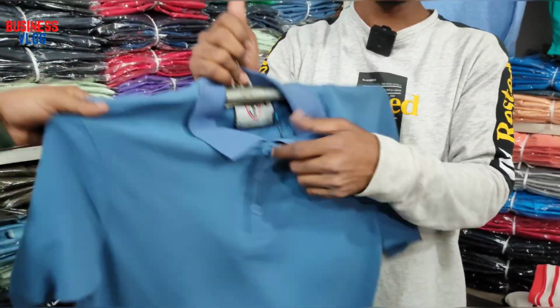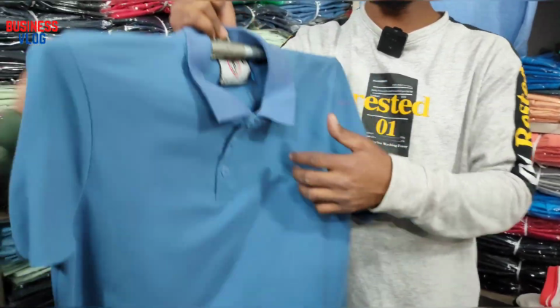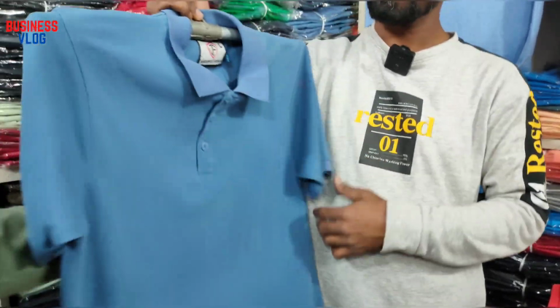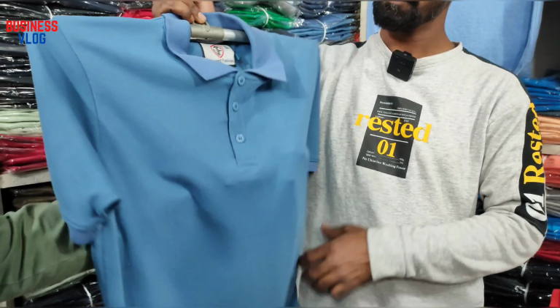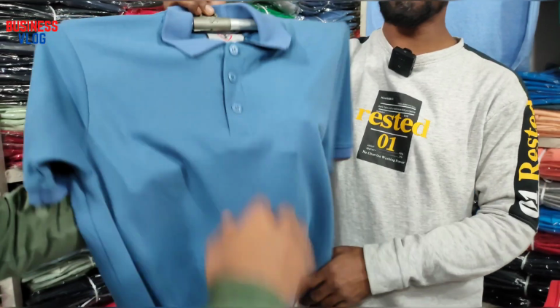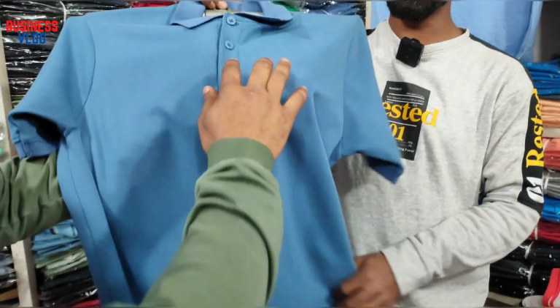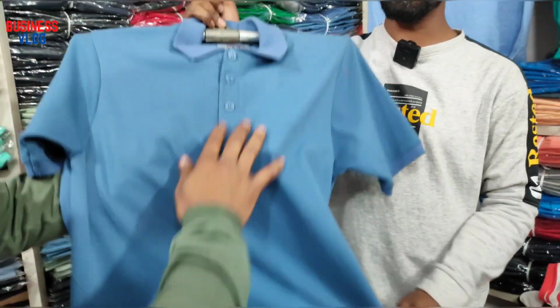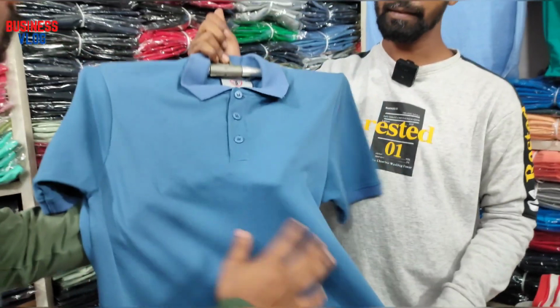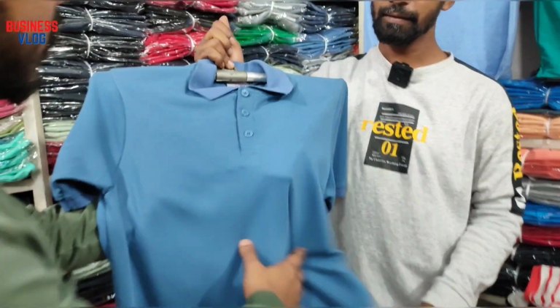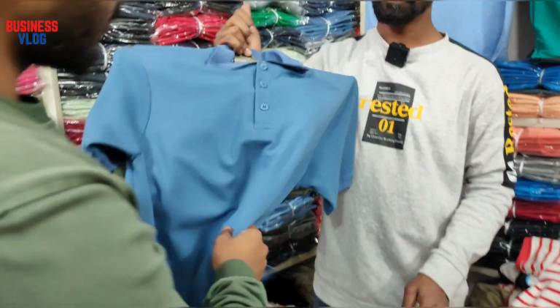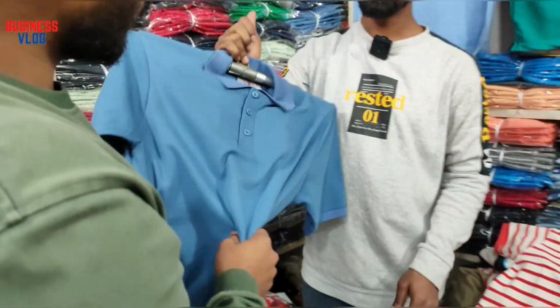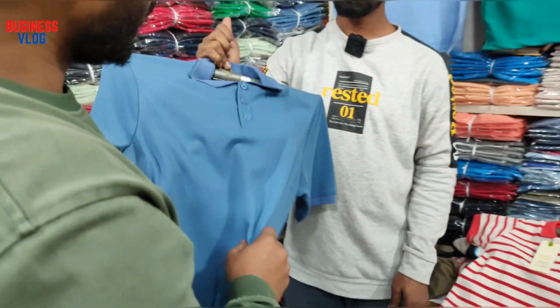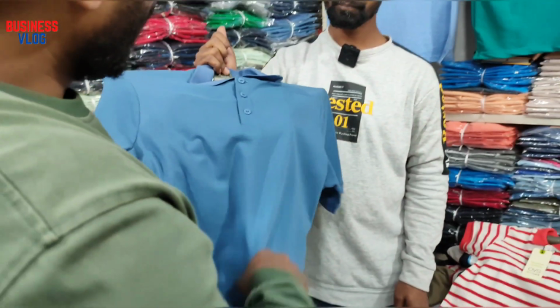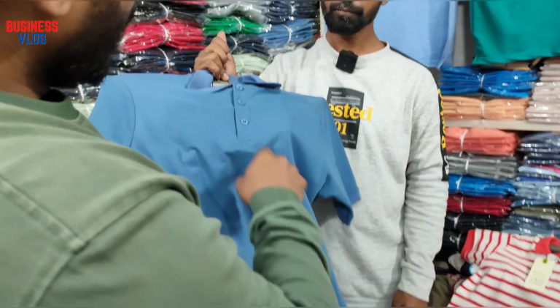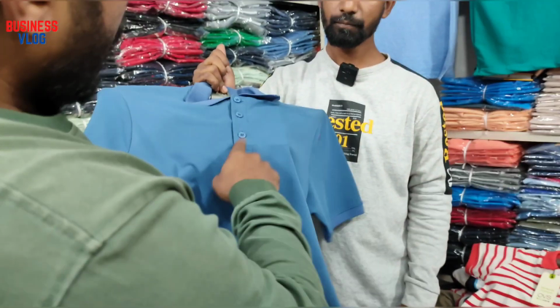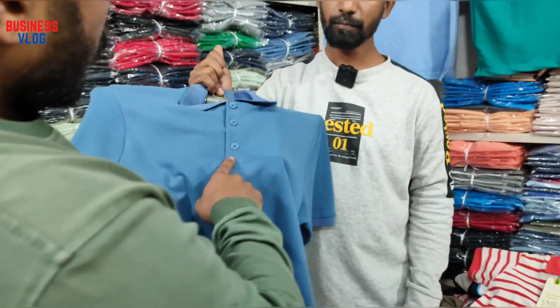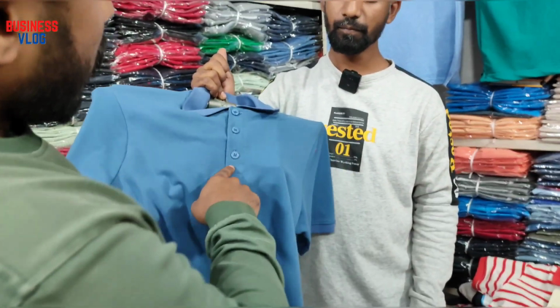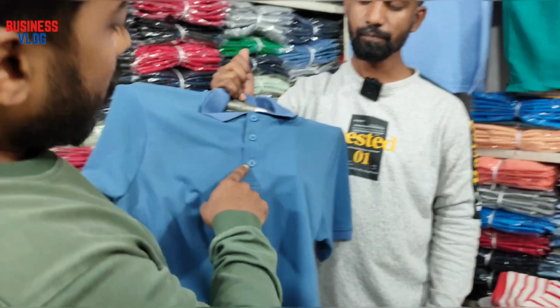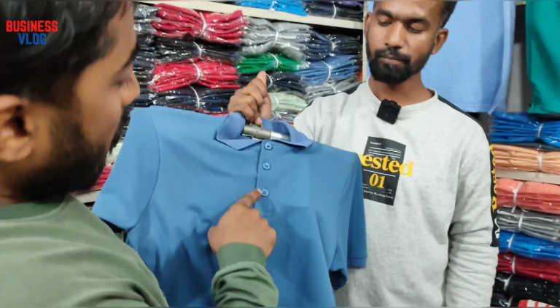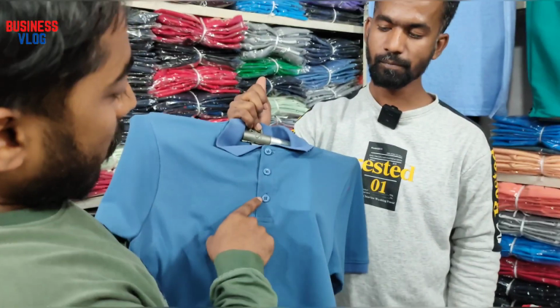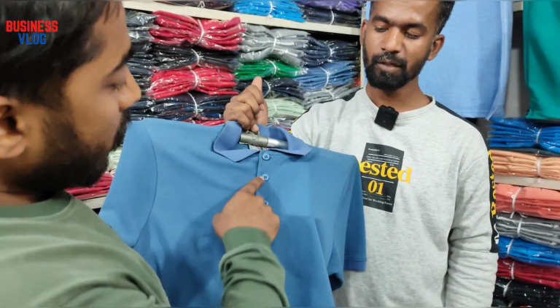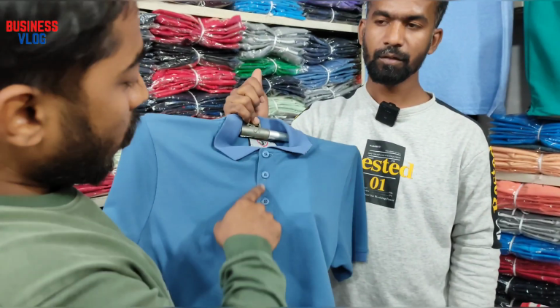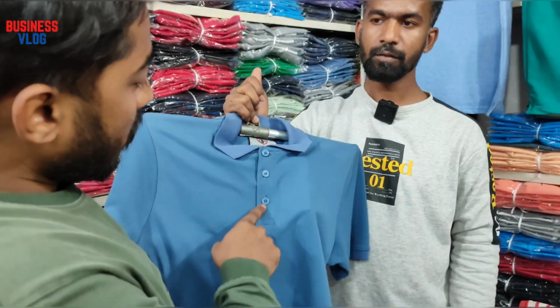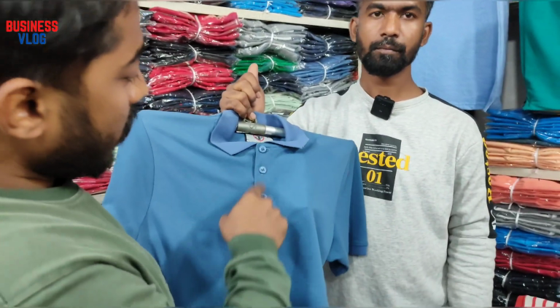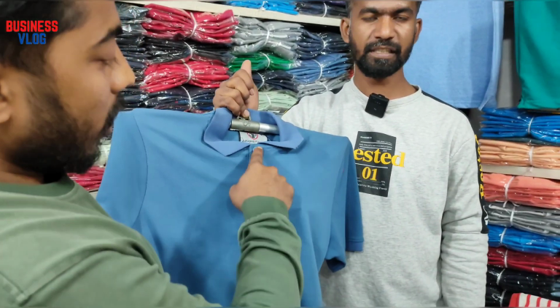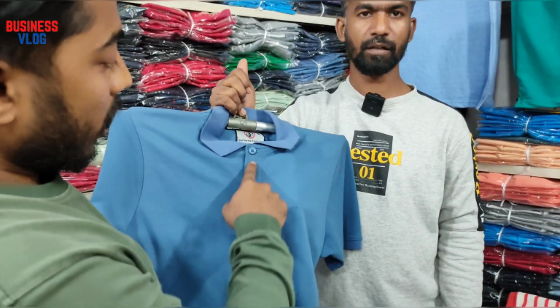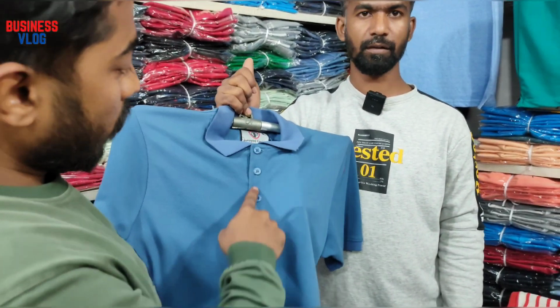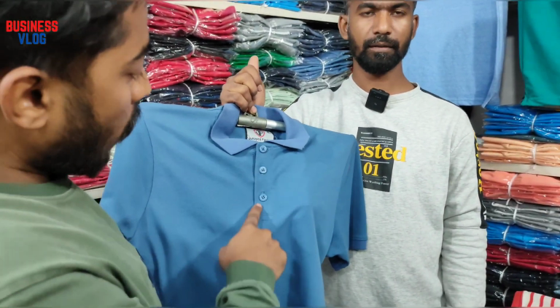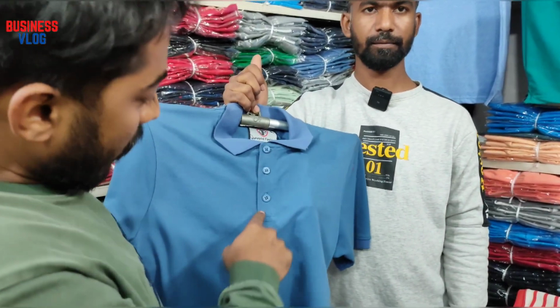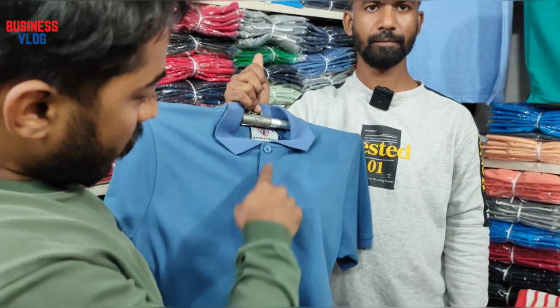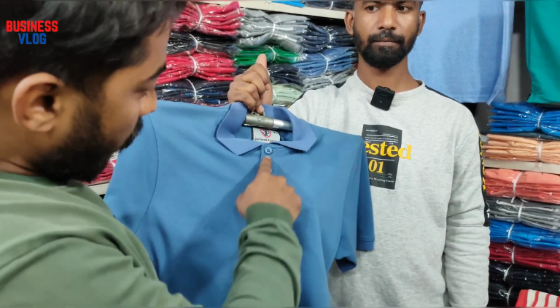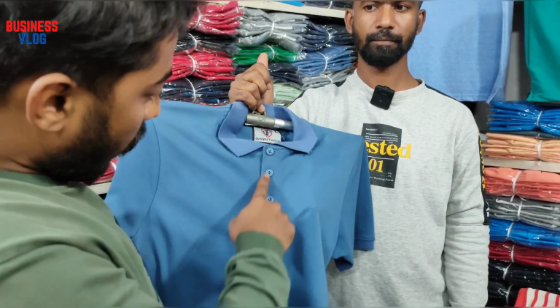We have 100% export quality colour. Look, I'm going to play this. We have a lot of colour. We have a quality colour.